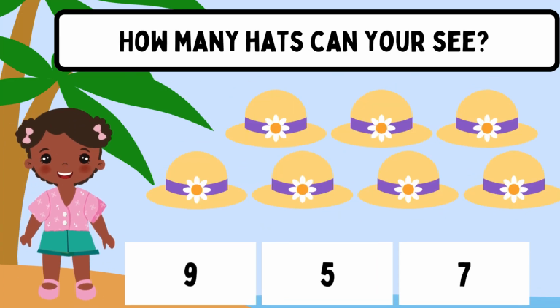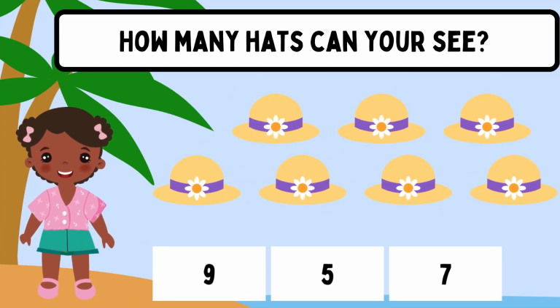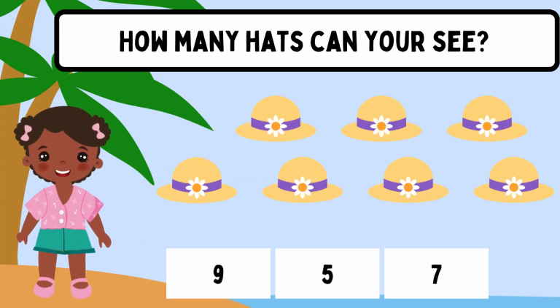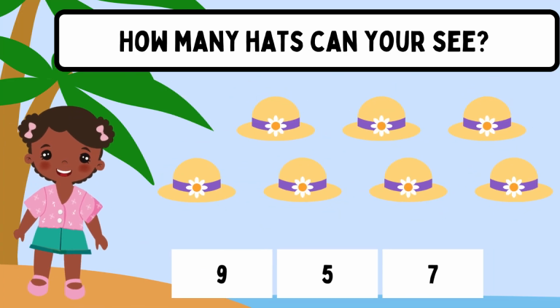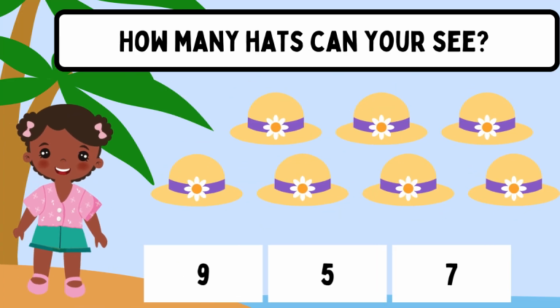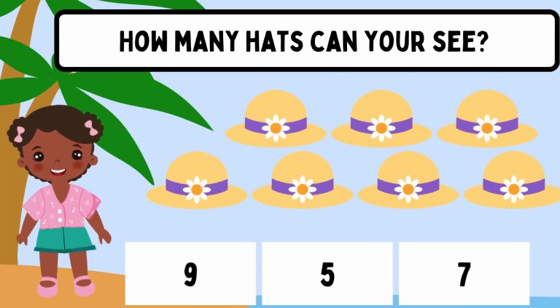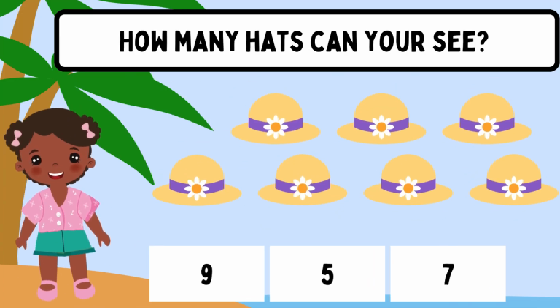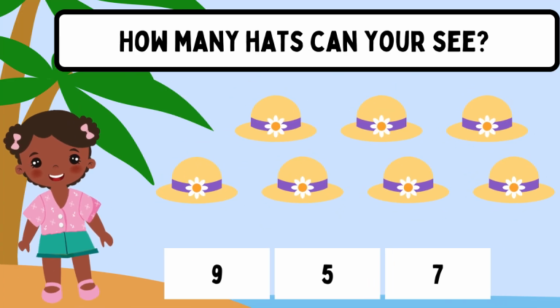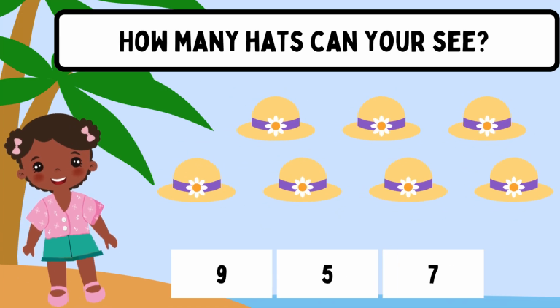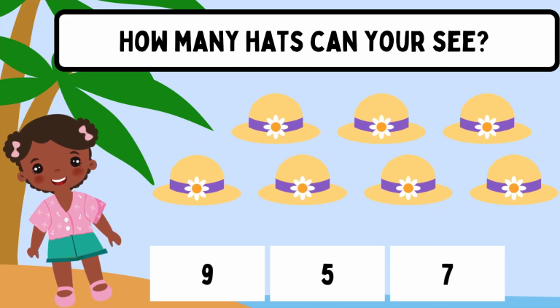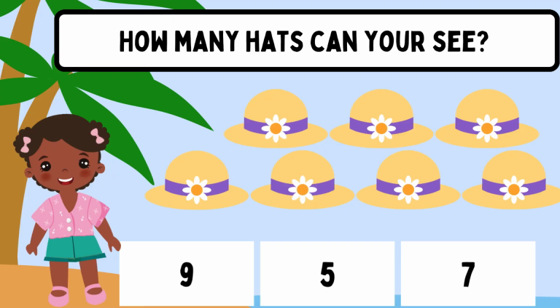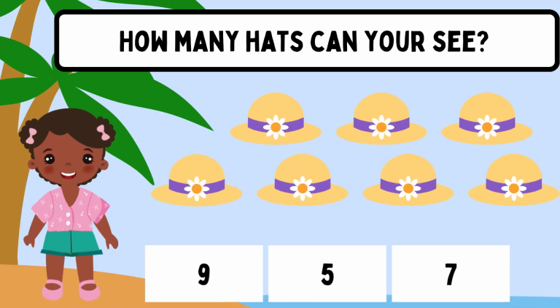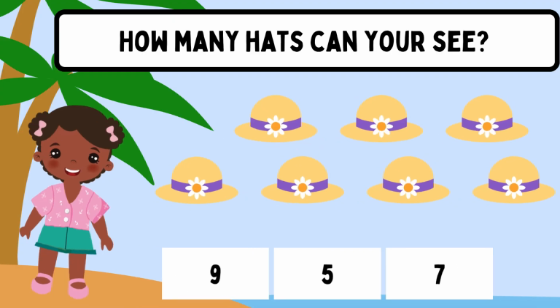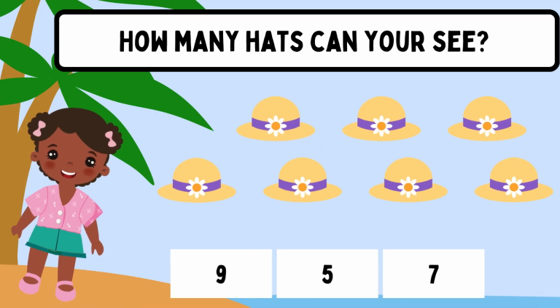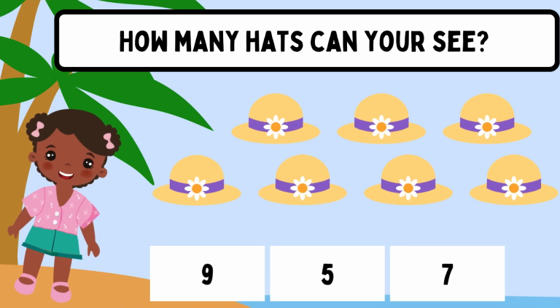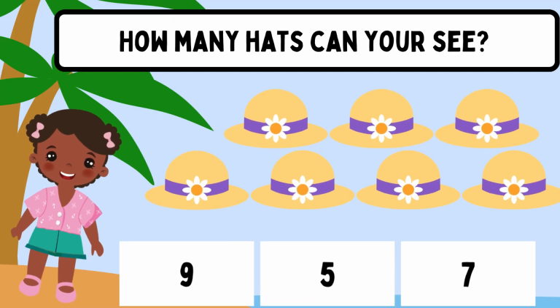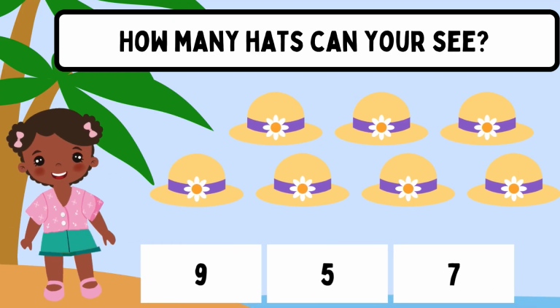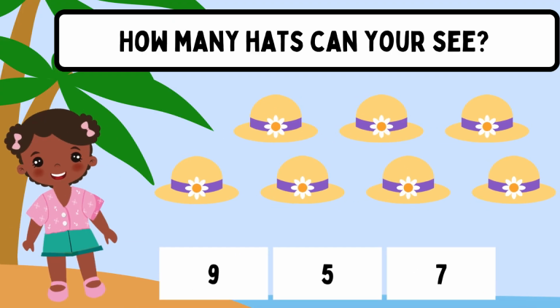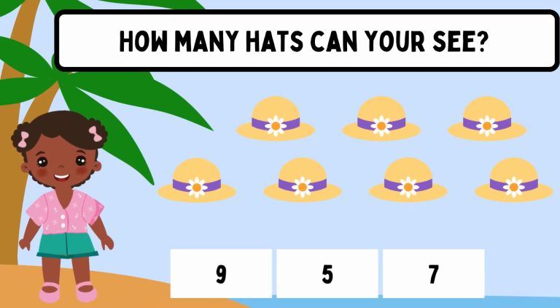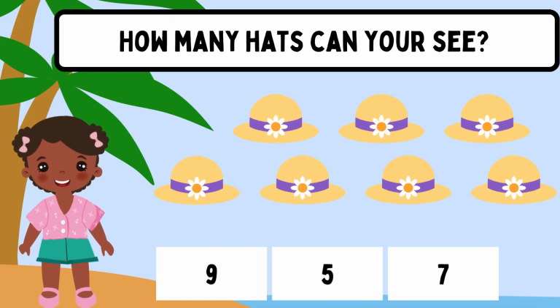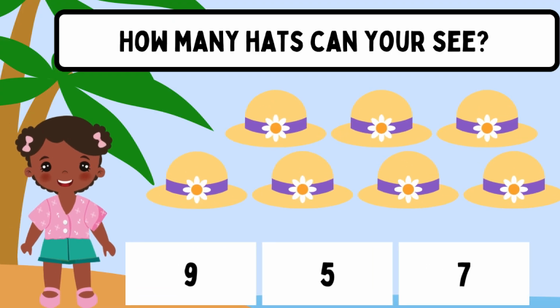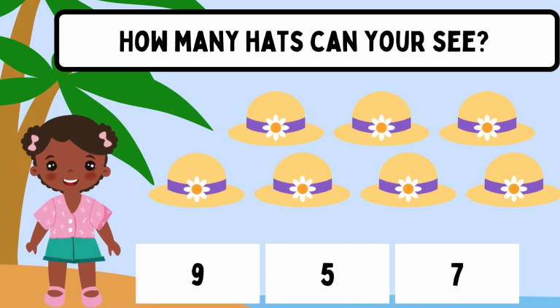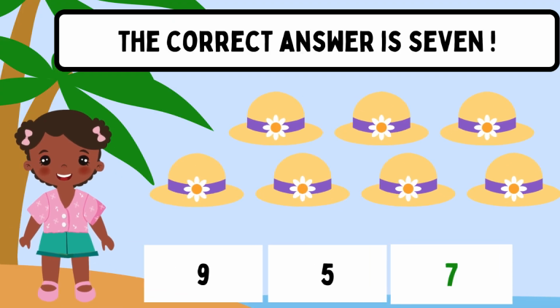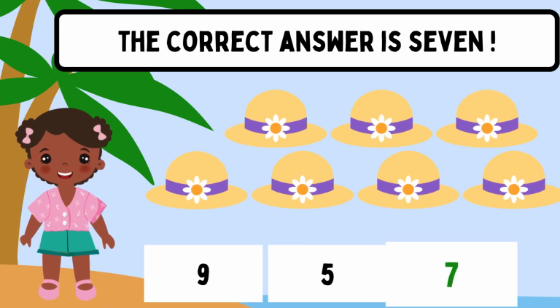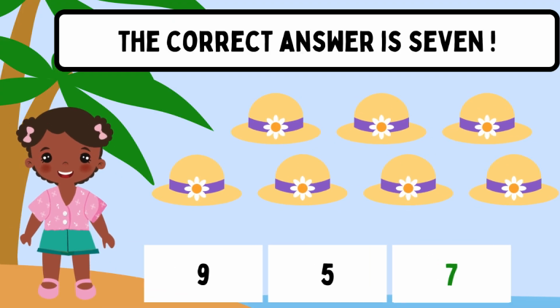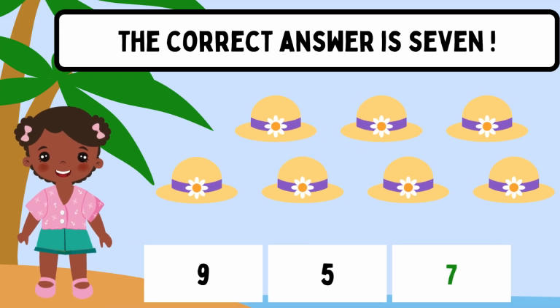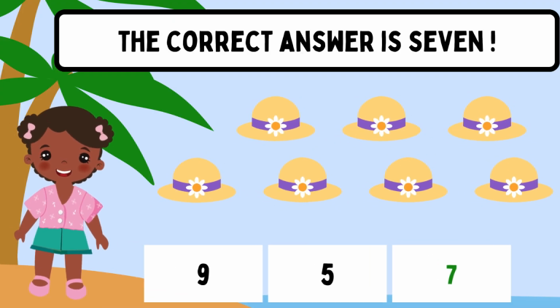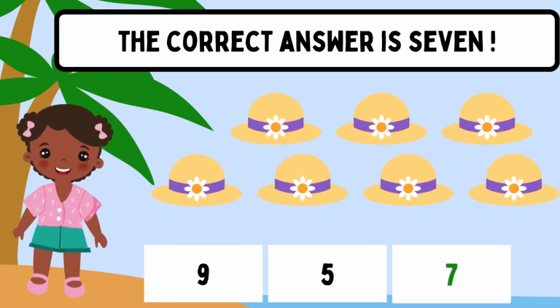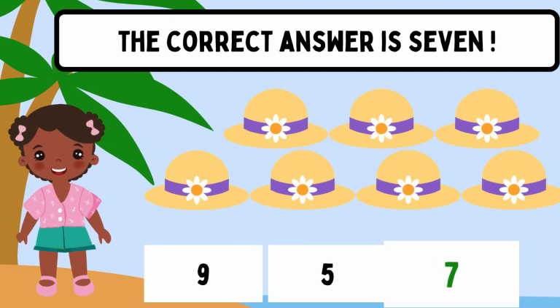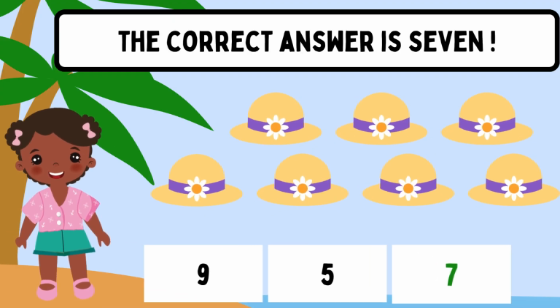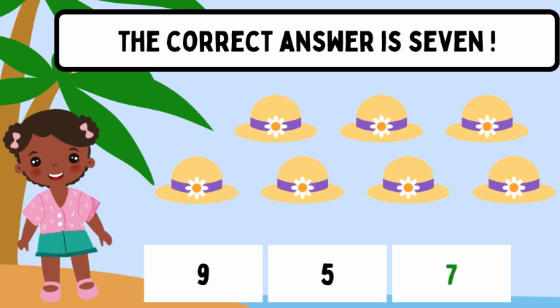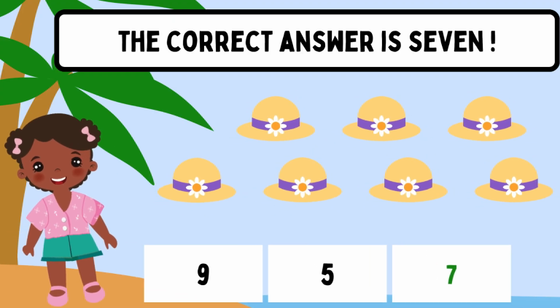How many hats can you see? The correct answer is 7.